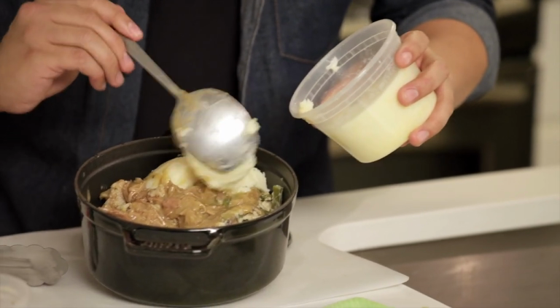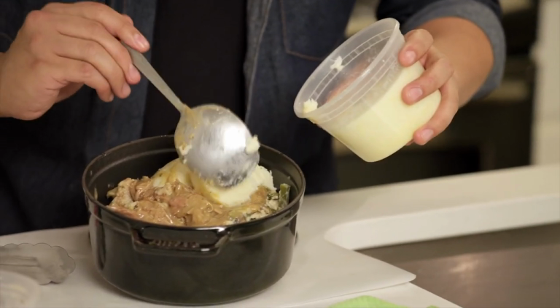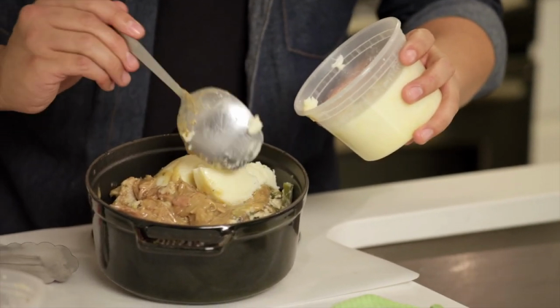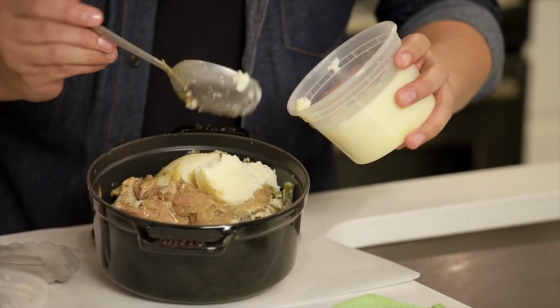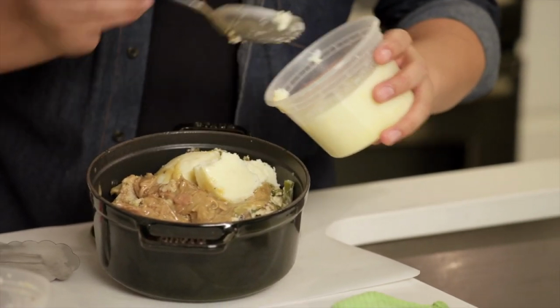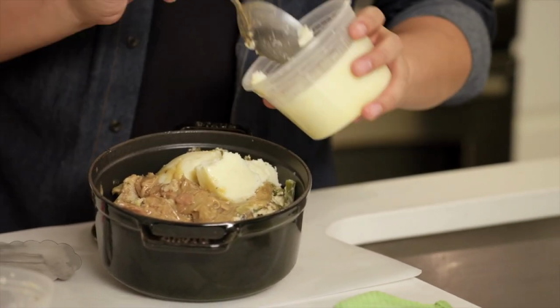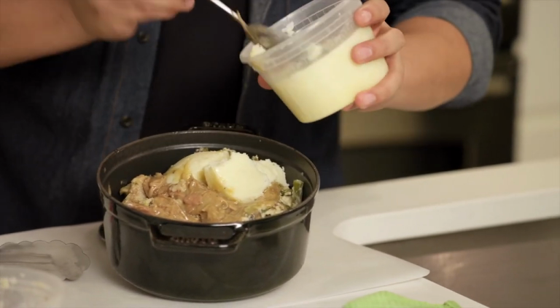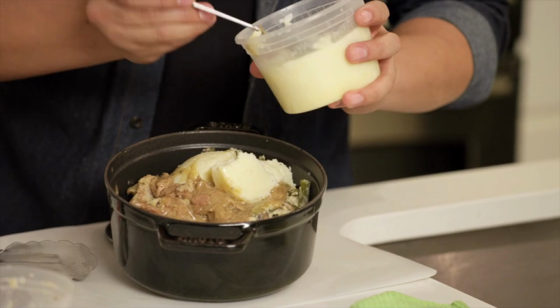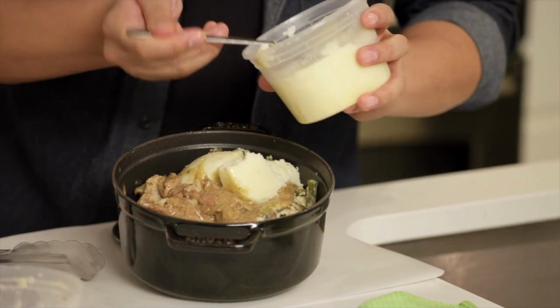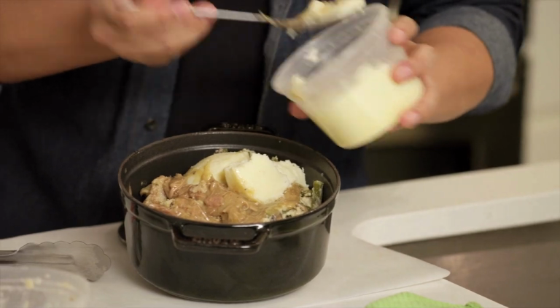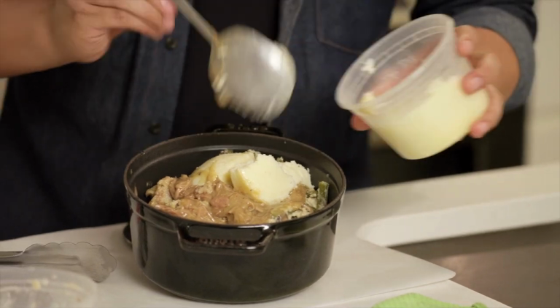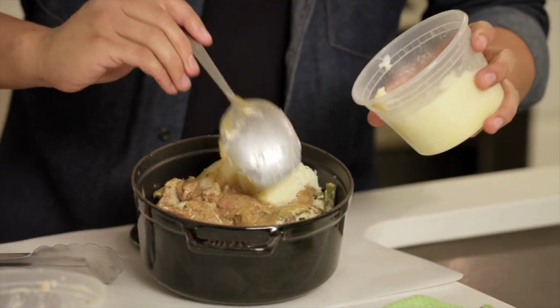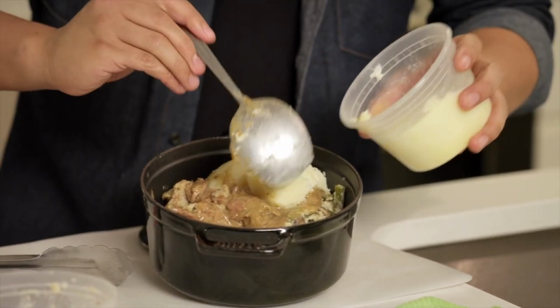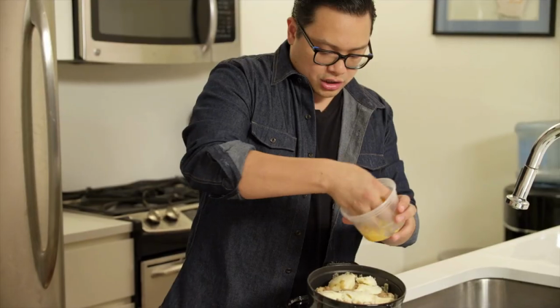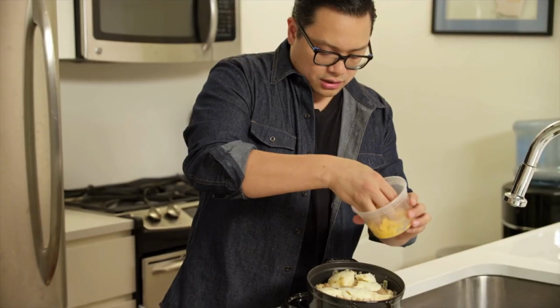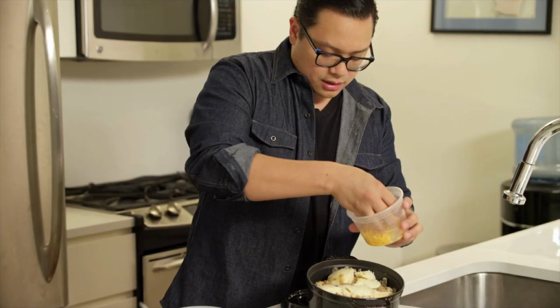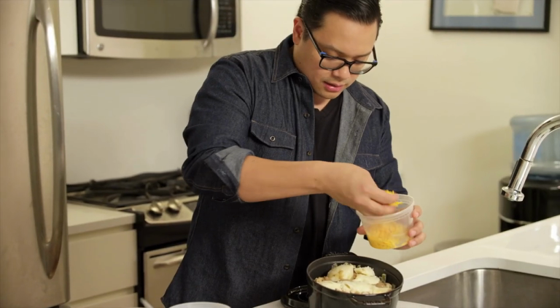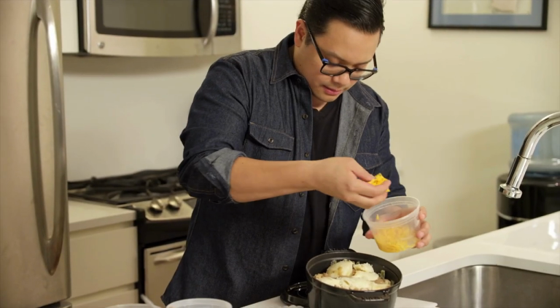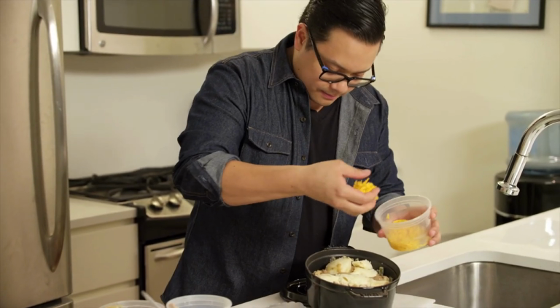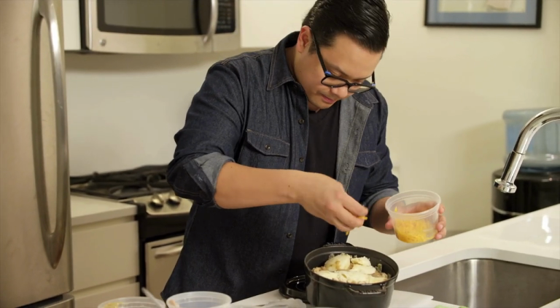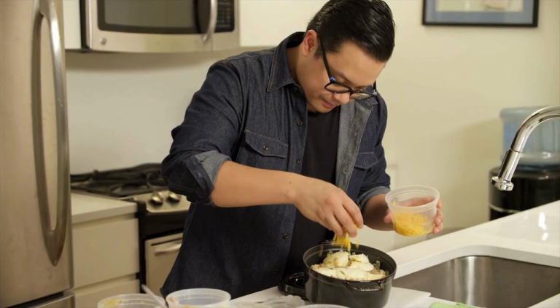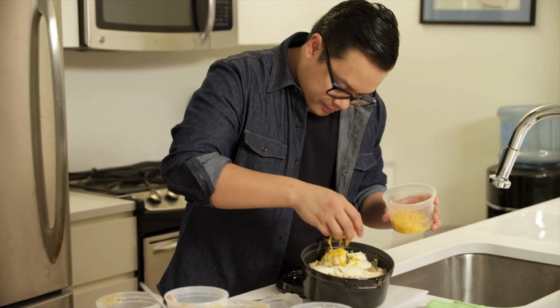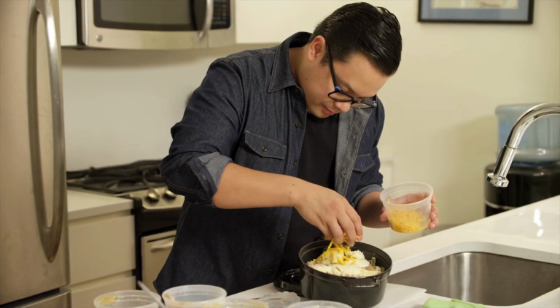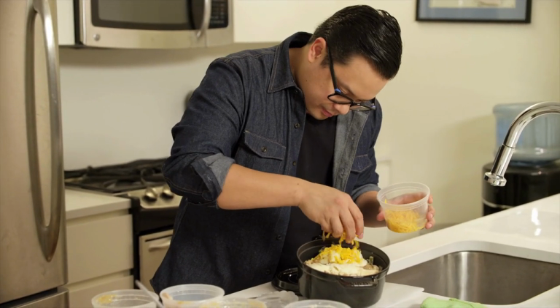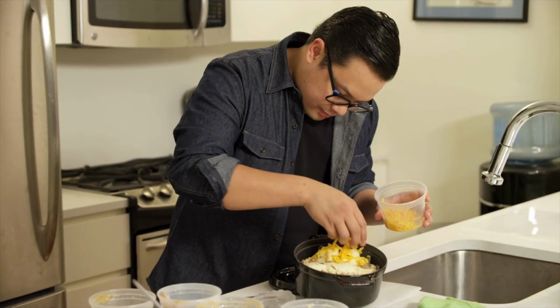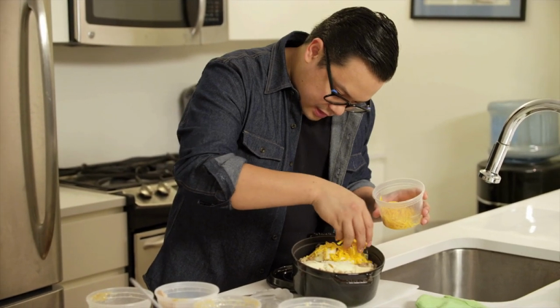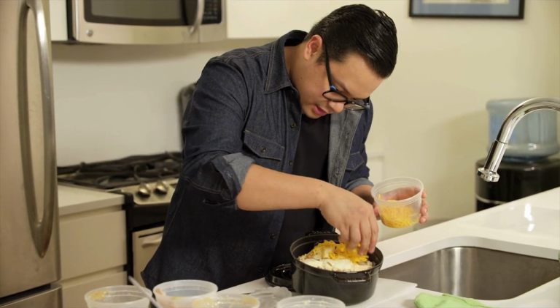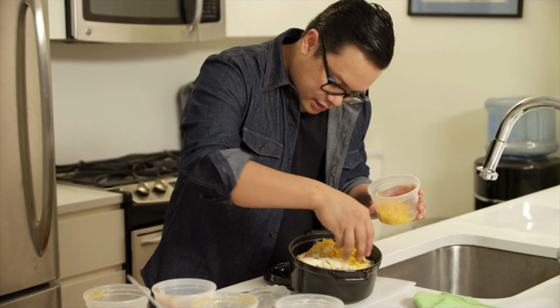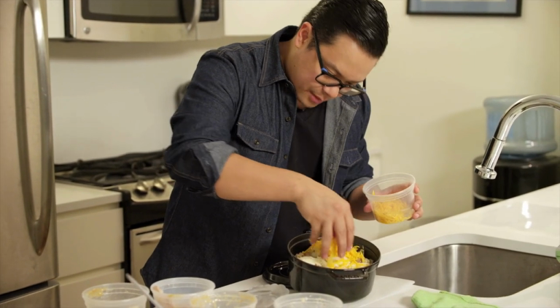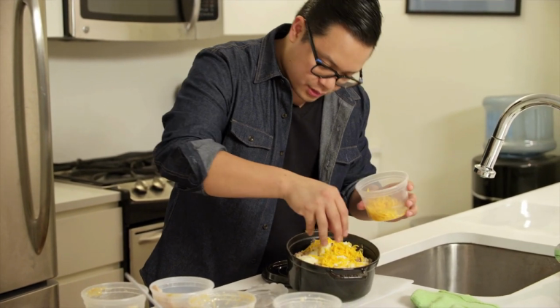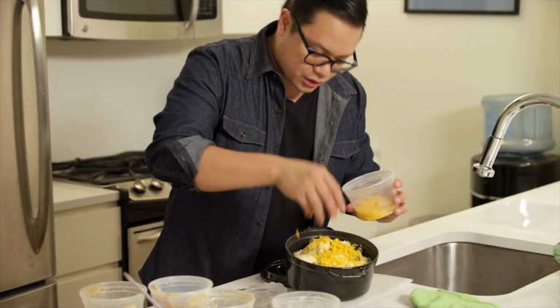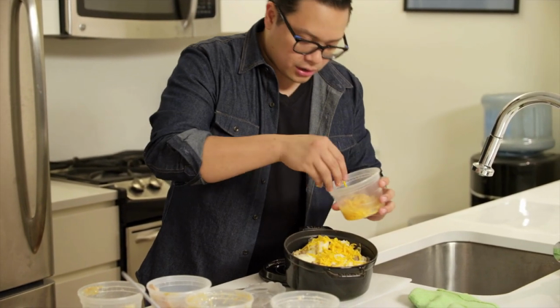On top of the mashed potatoes, we're going to do a little grated cheese — this just happens to be cheddar.